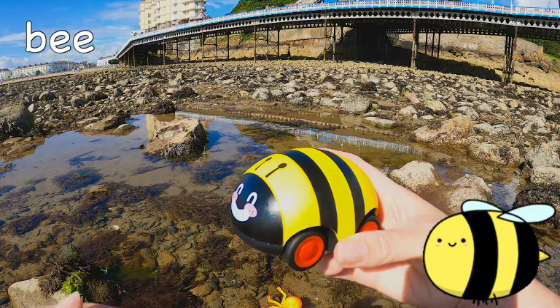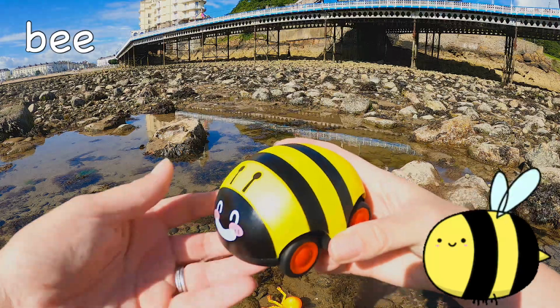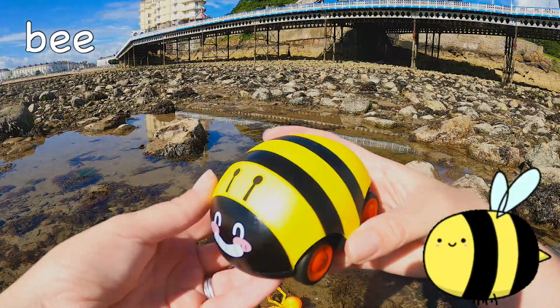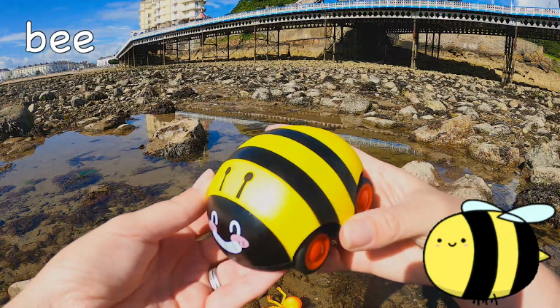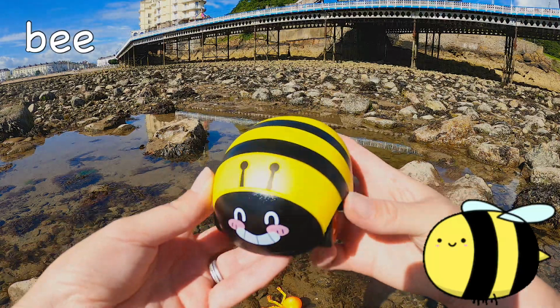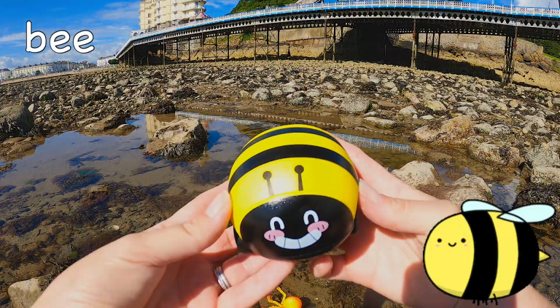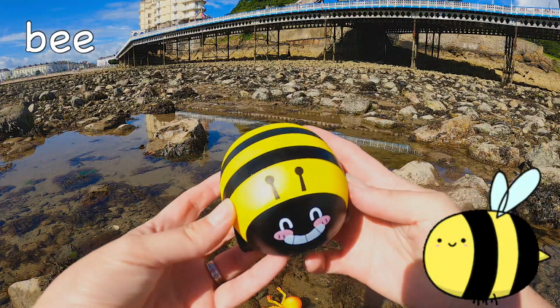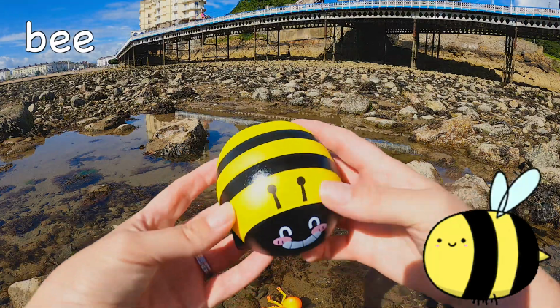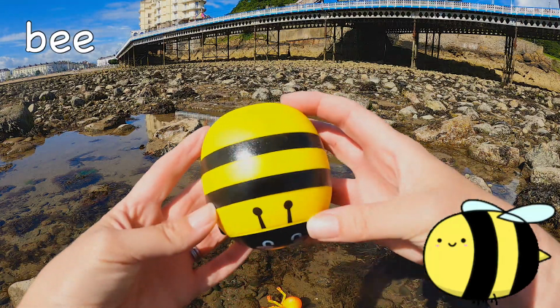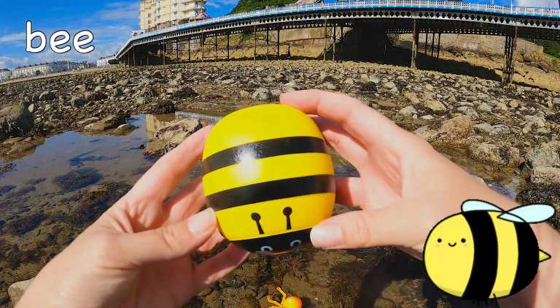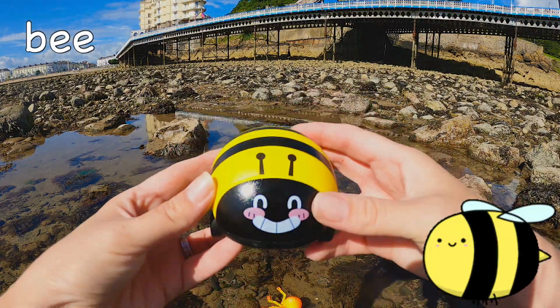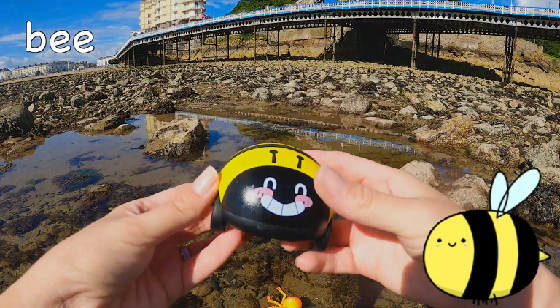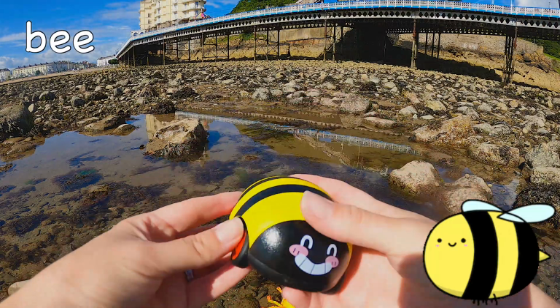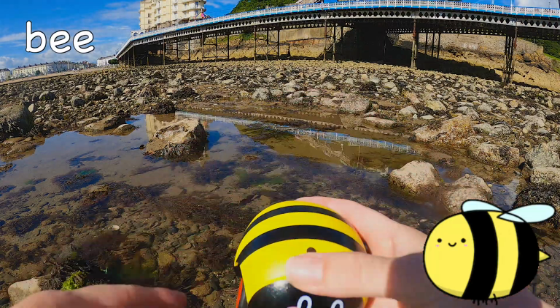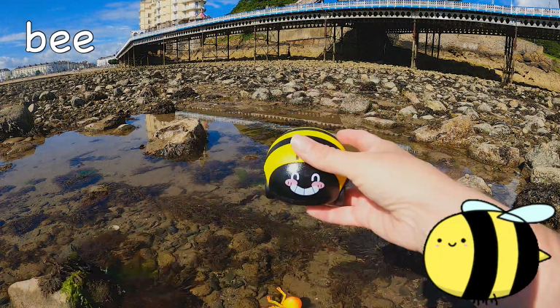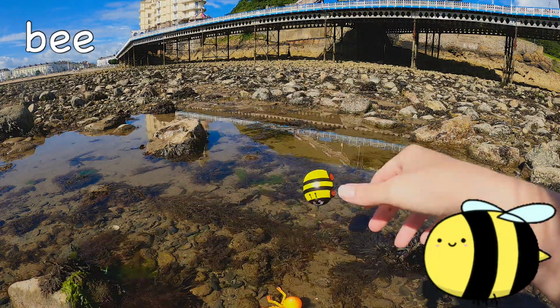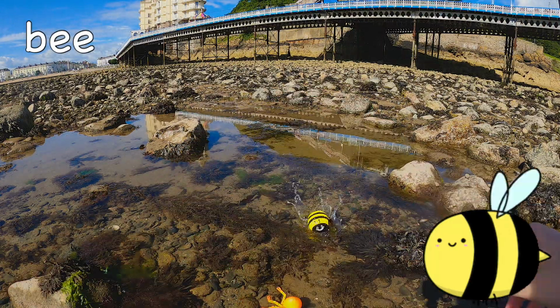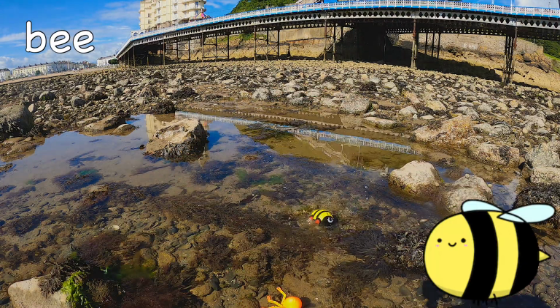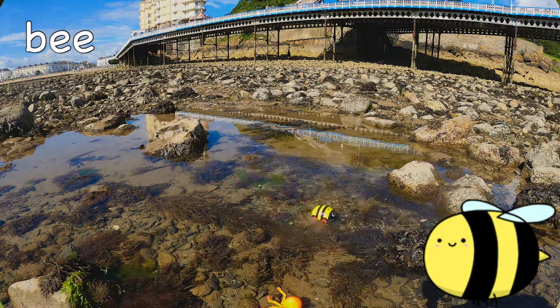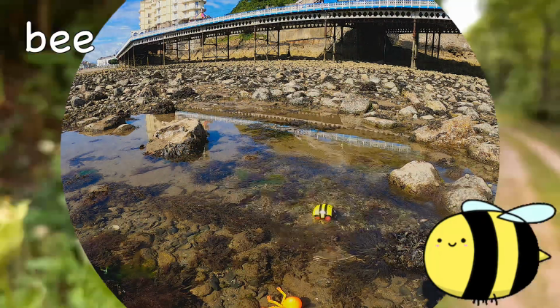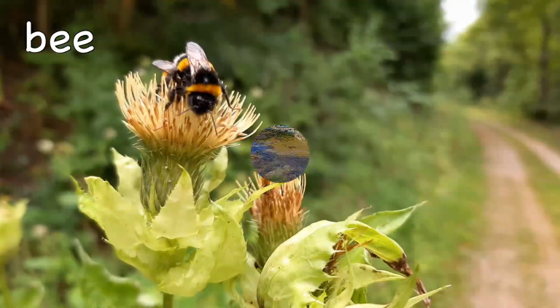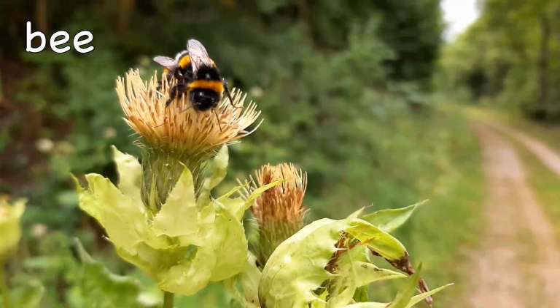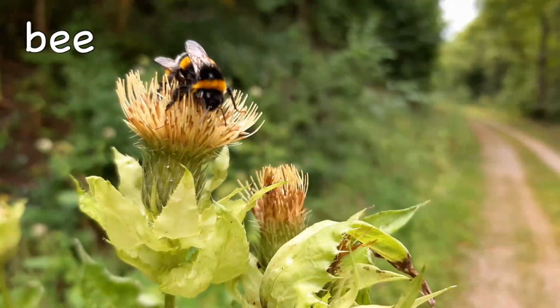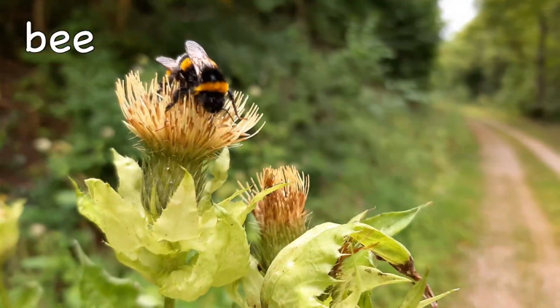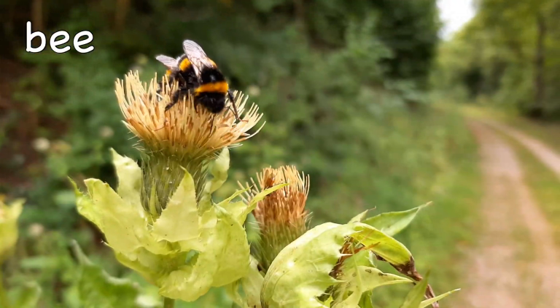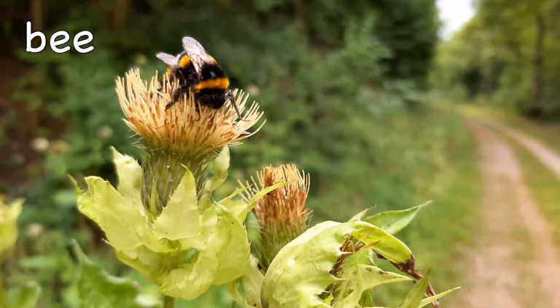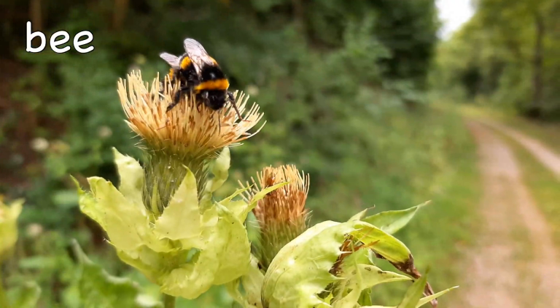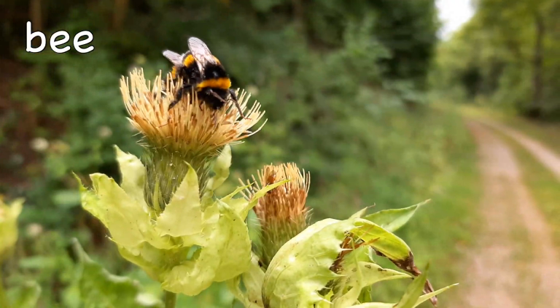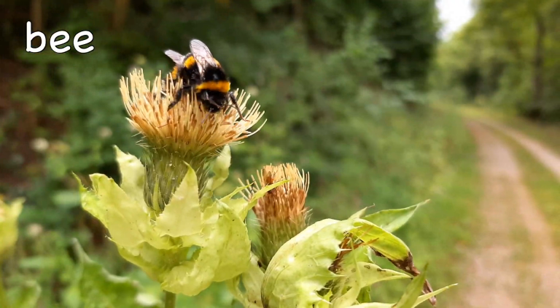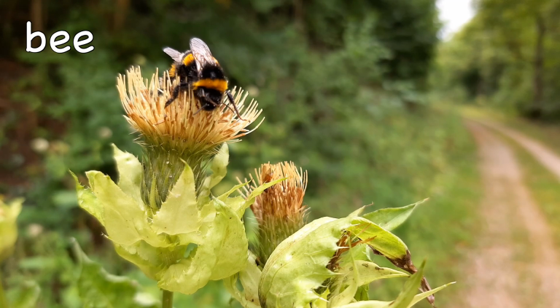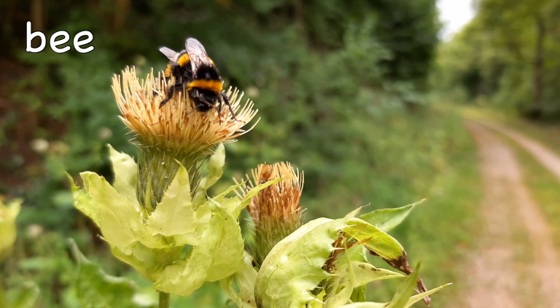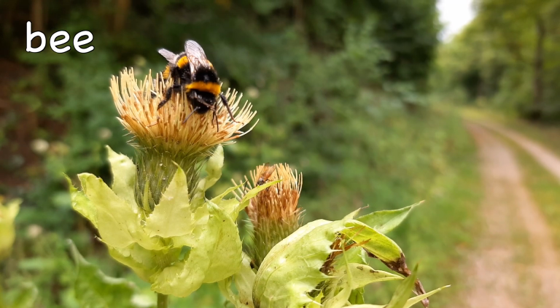Bee! It takes 12 honeybees to make just one teaspoon of honey.